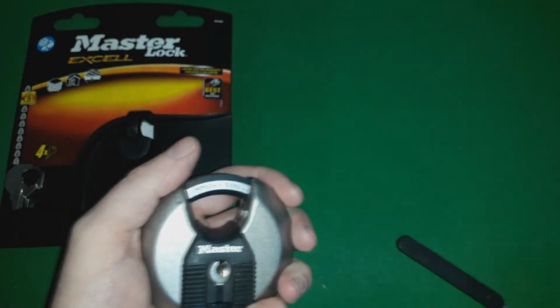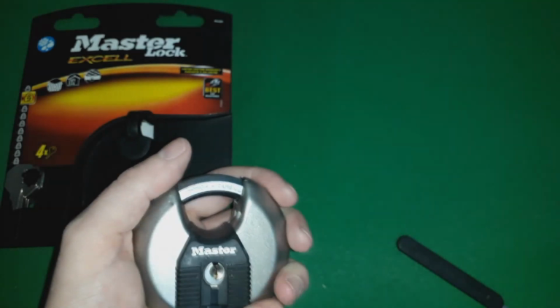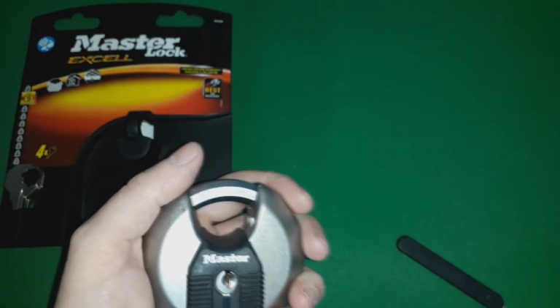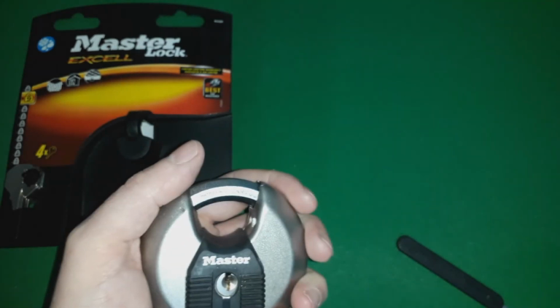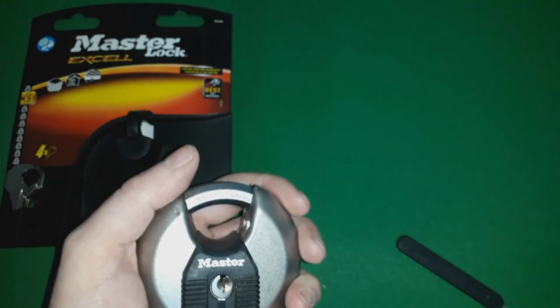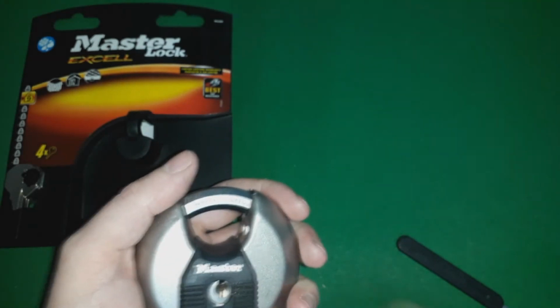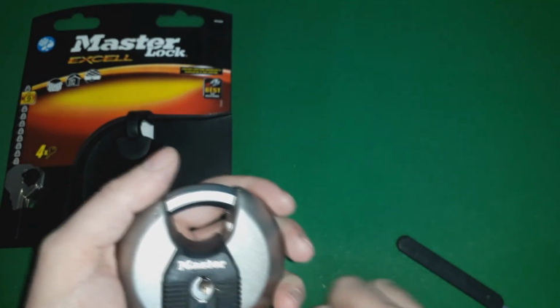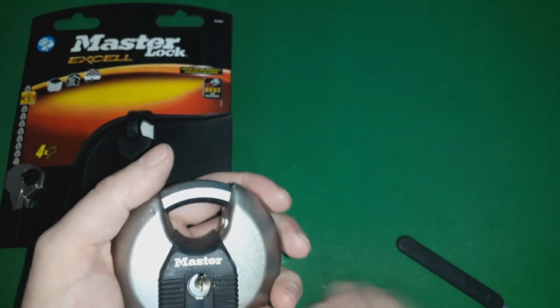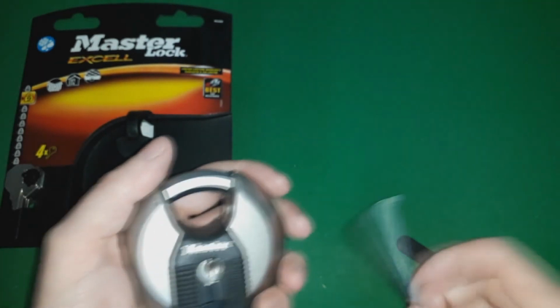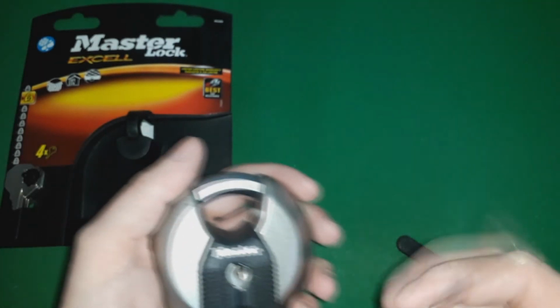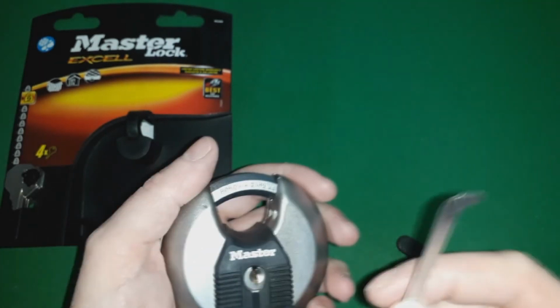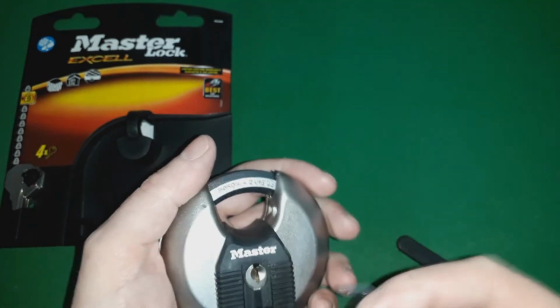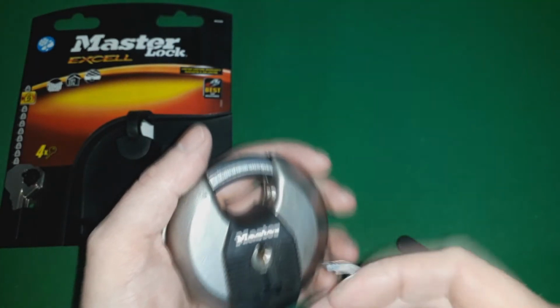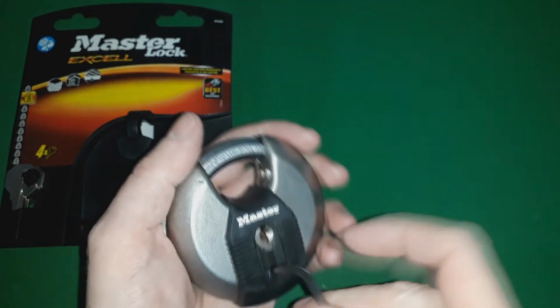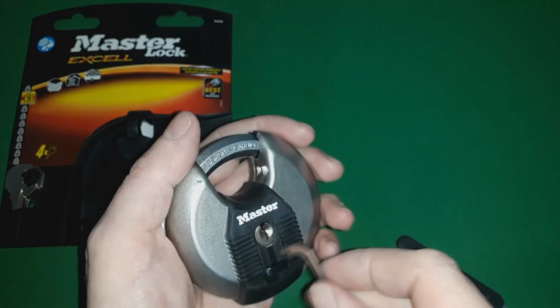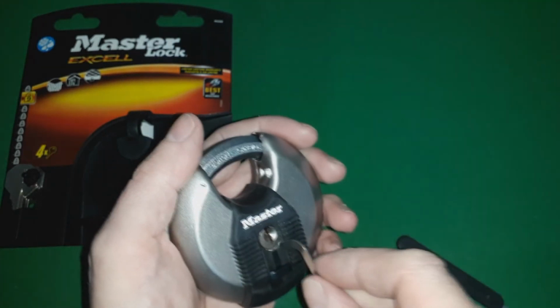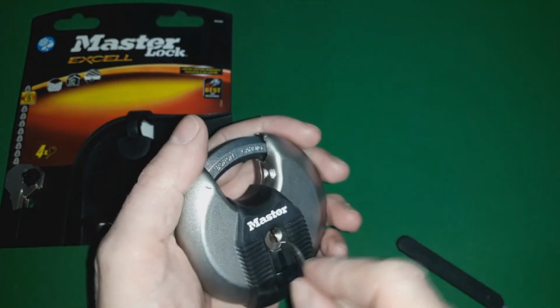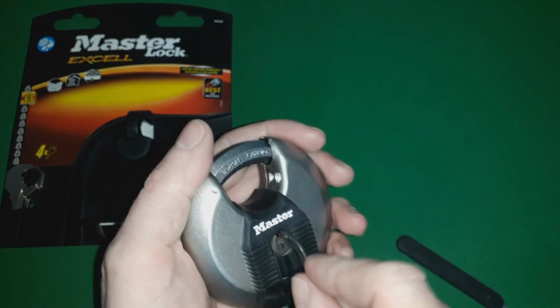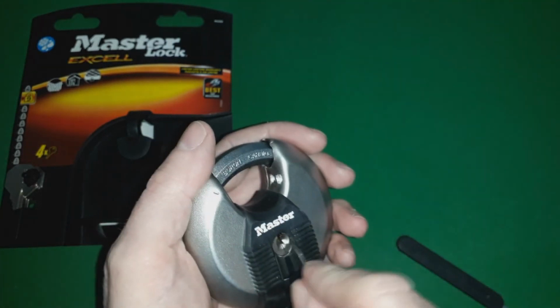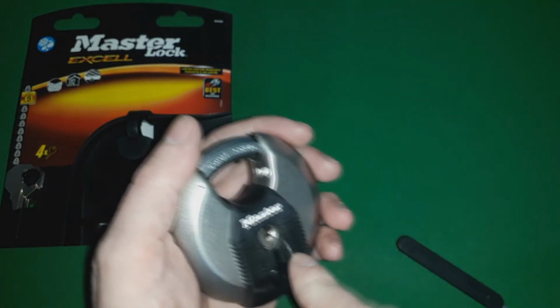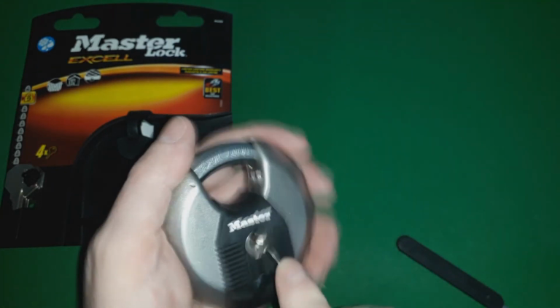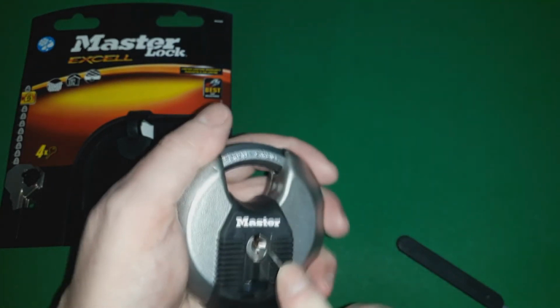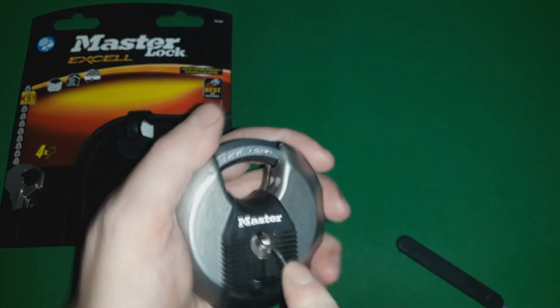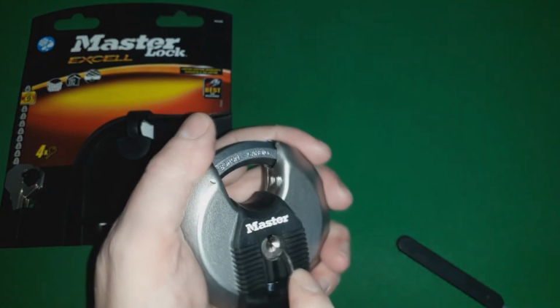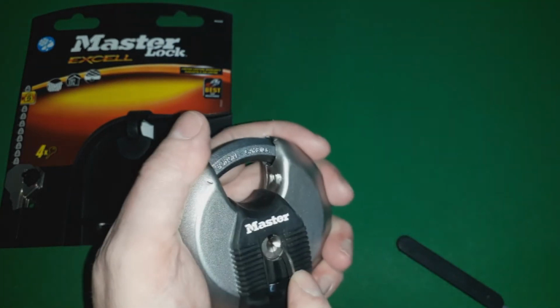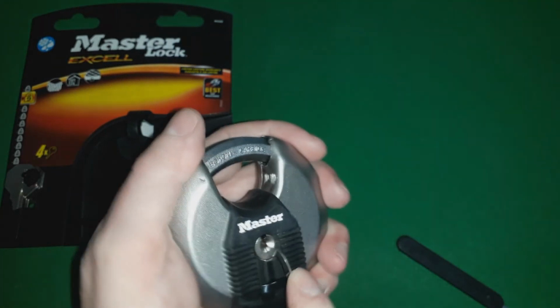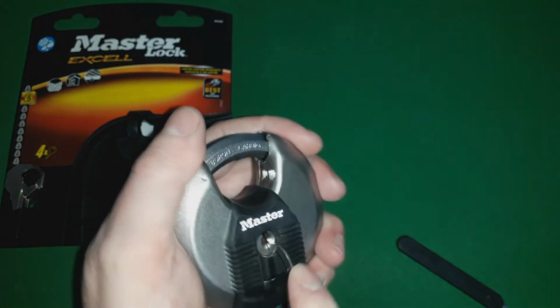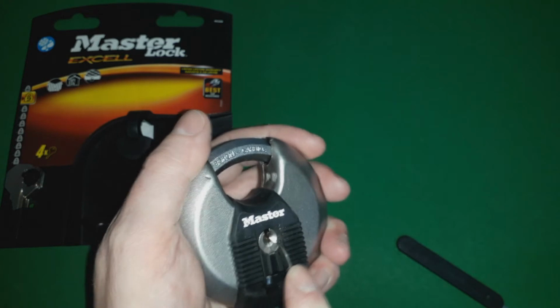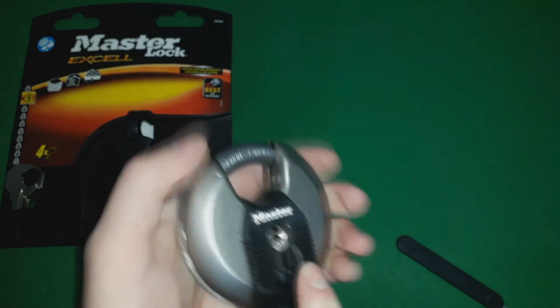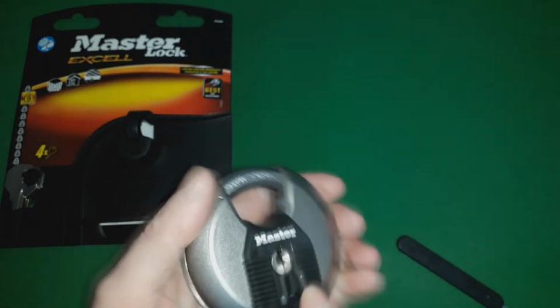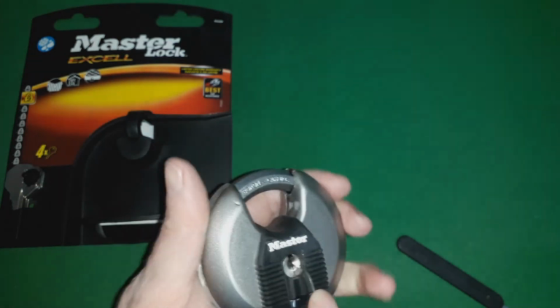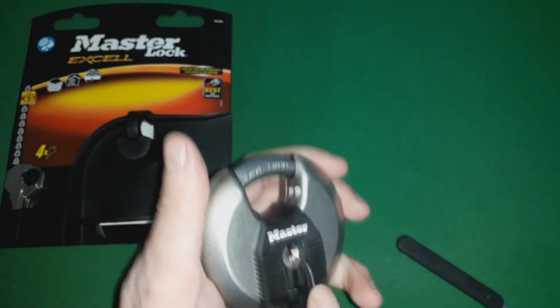I'll just throw my tension wrench away. Okay, we're locked up.